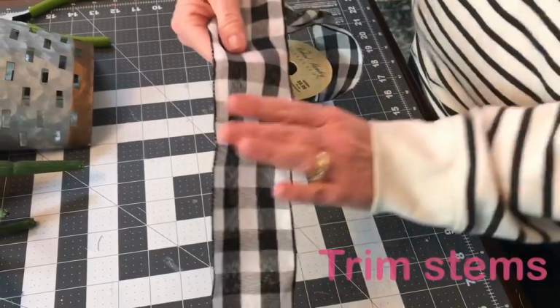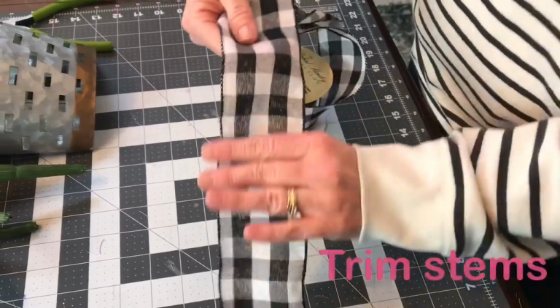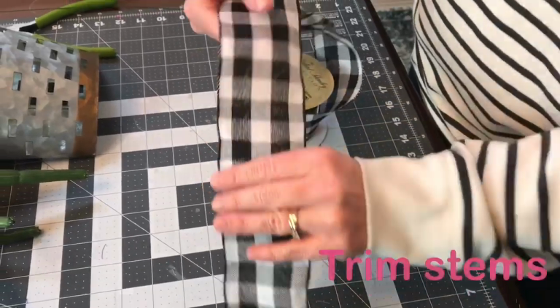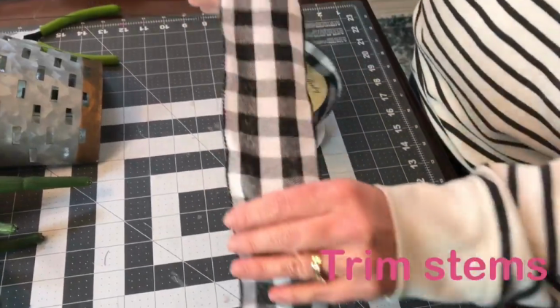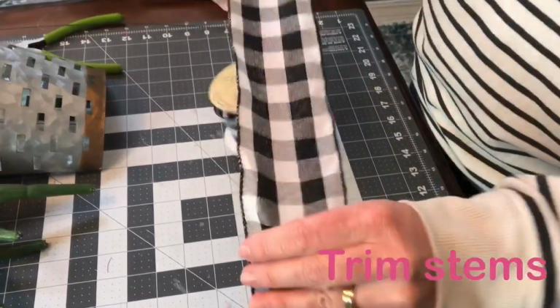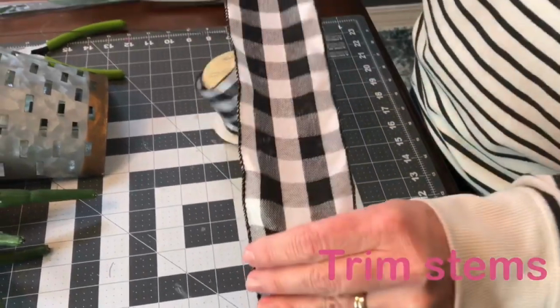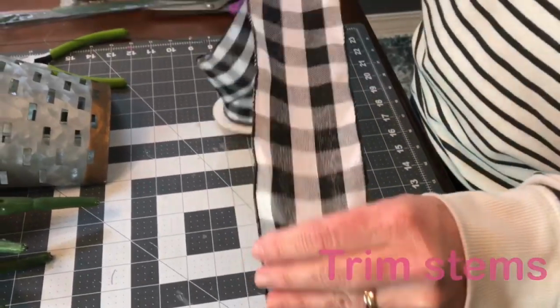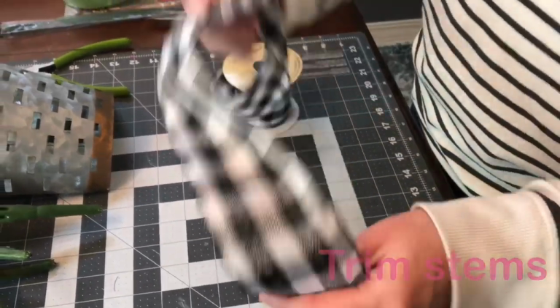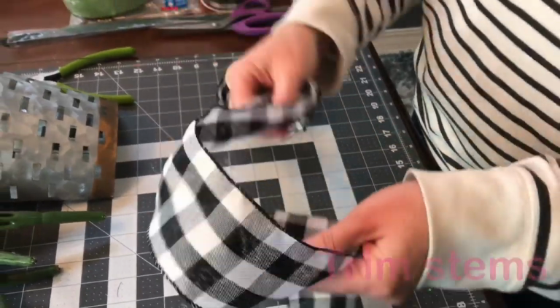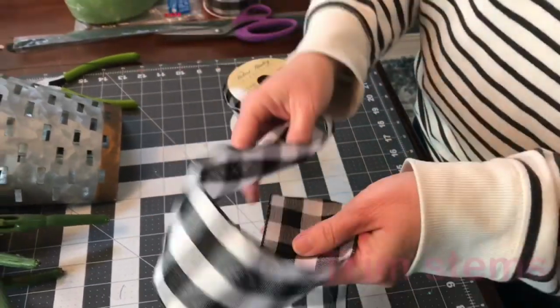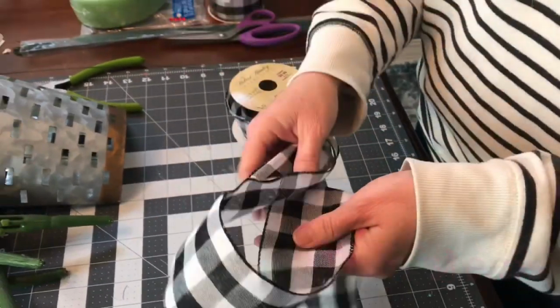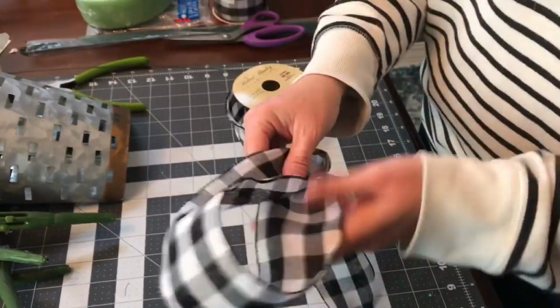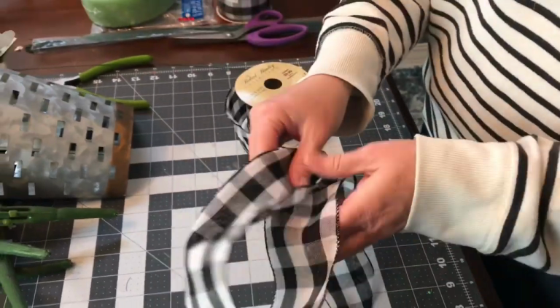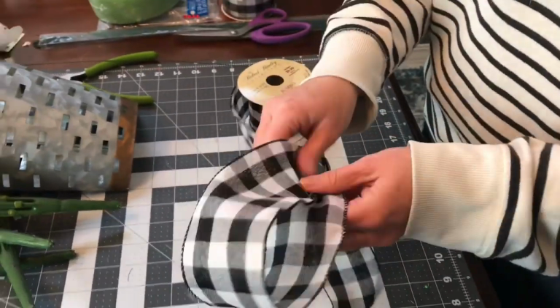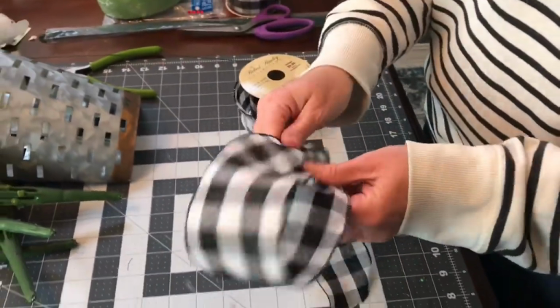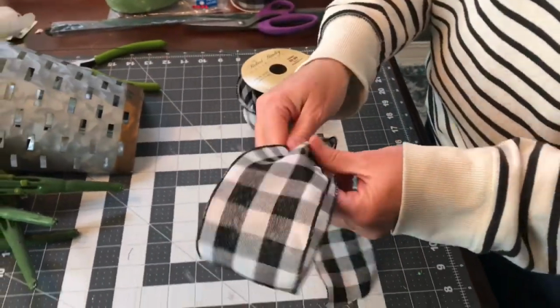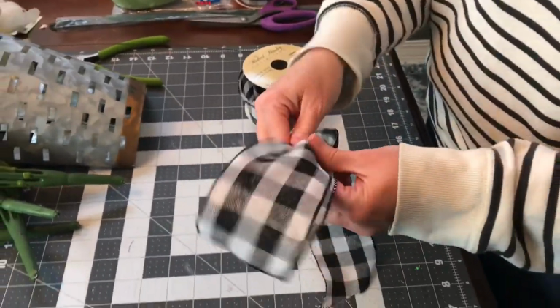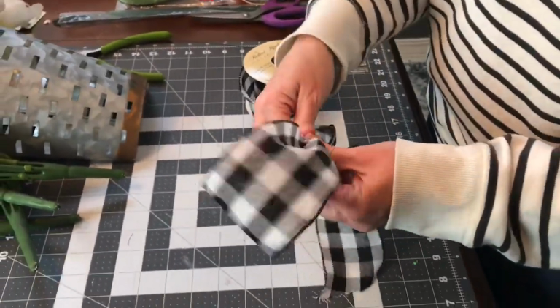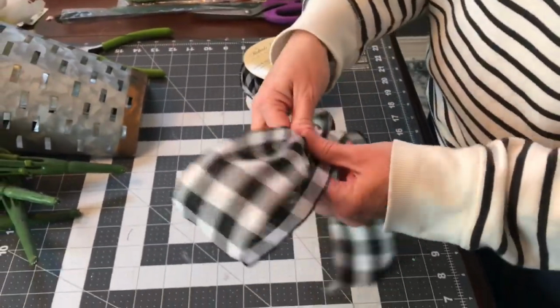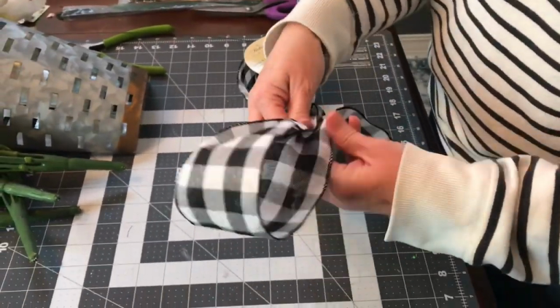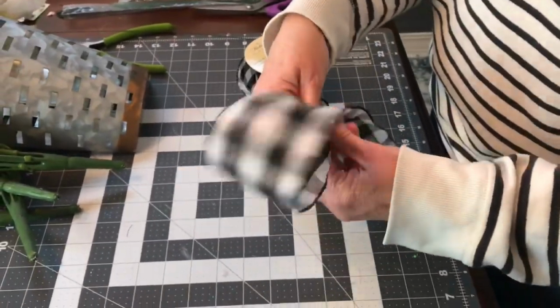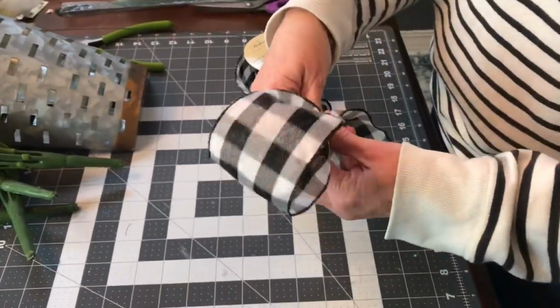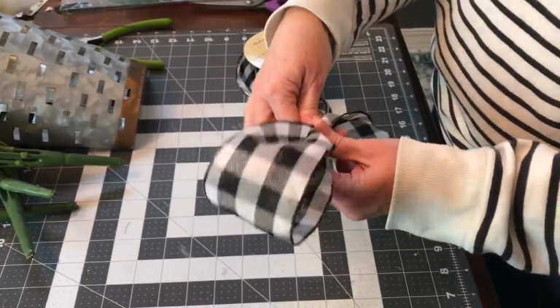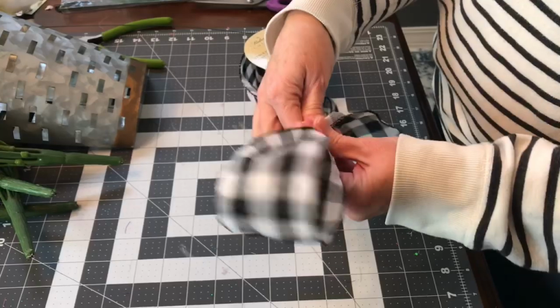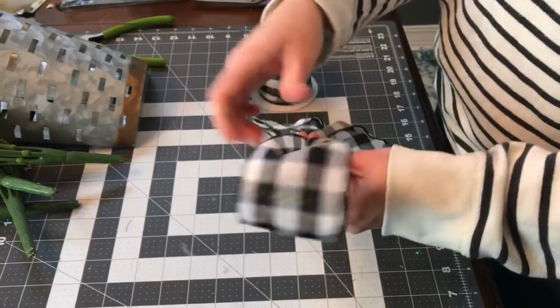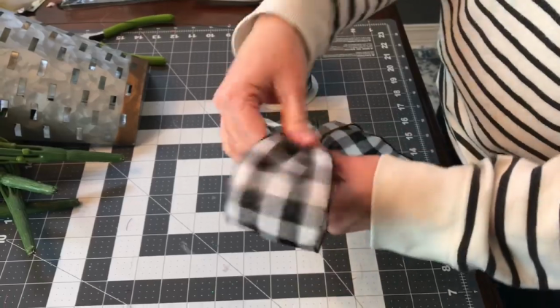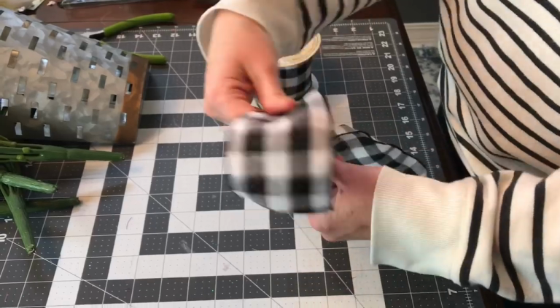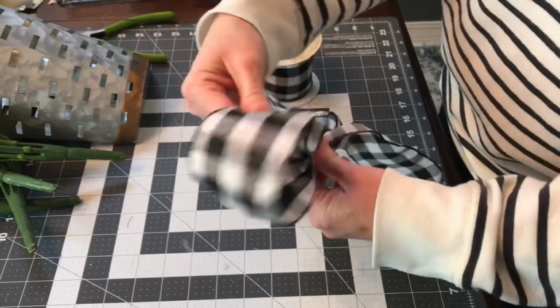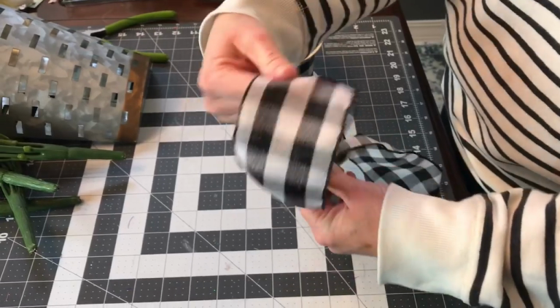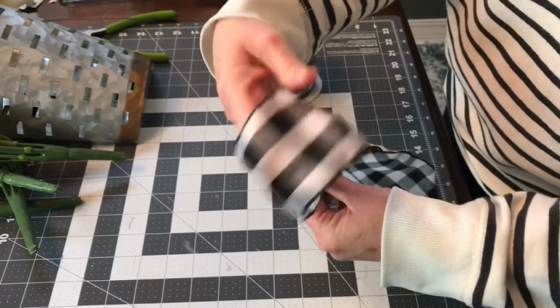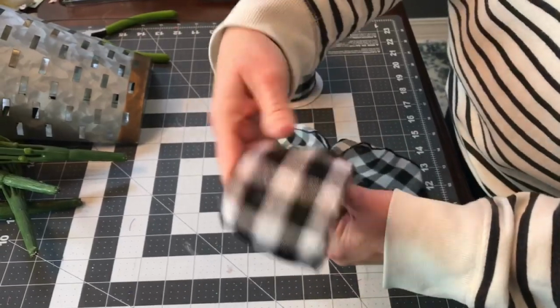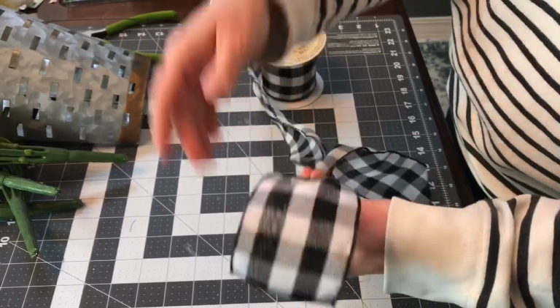You'll want to trim the ends of the stems — just trim about an inch and a half off the bottom.